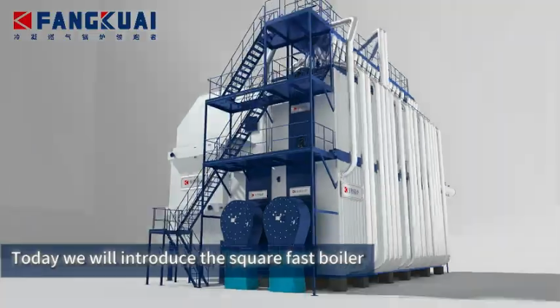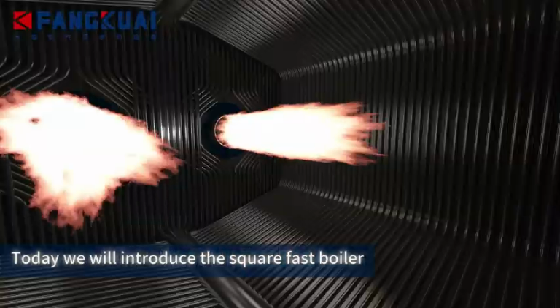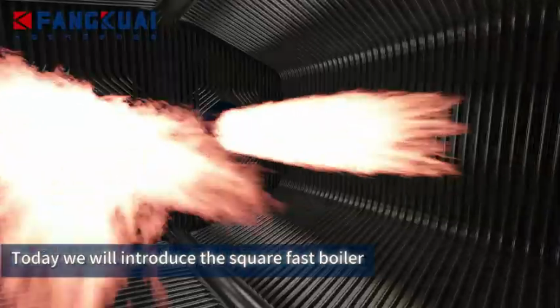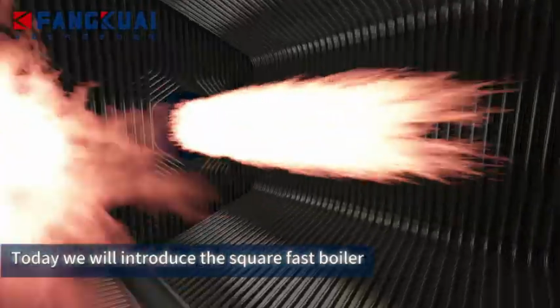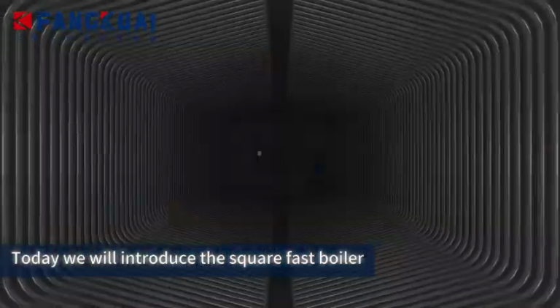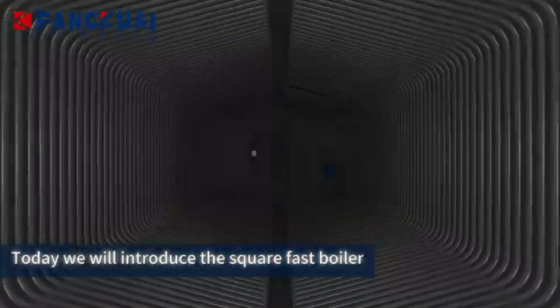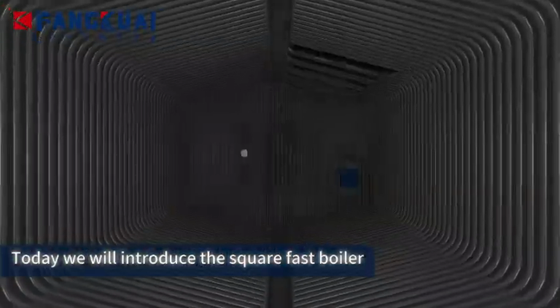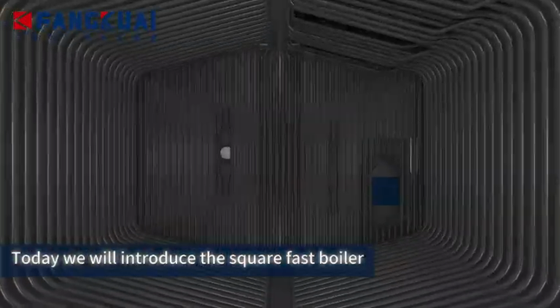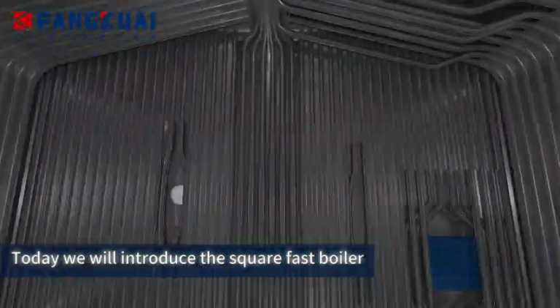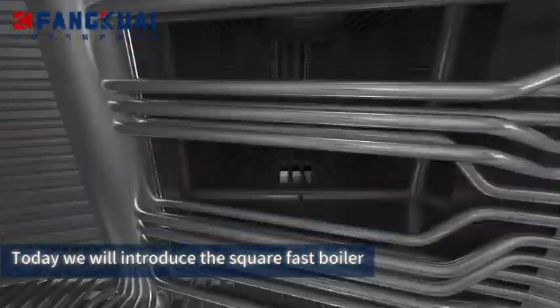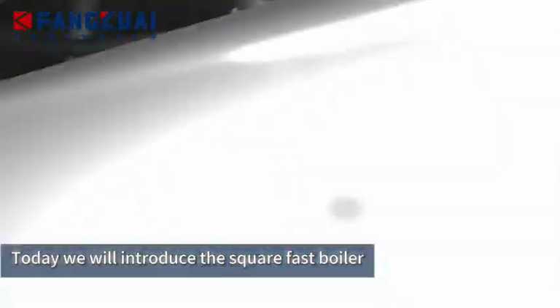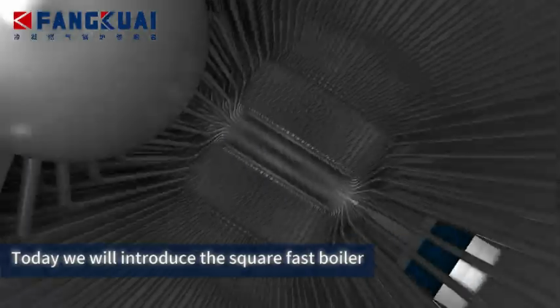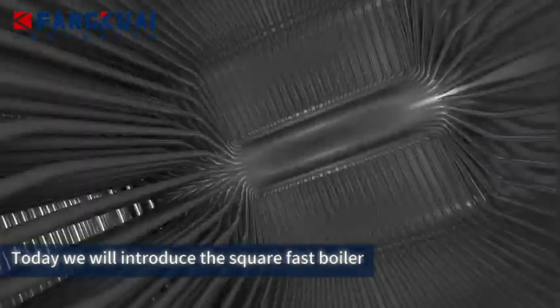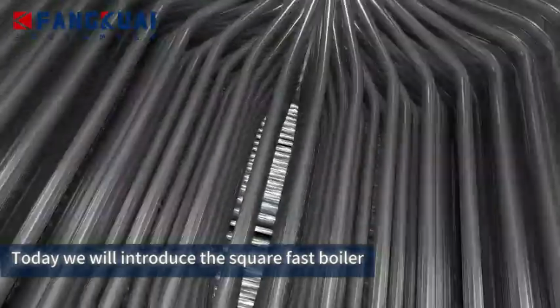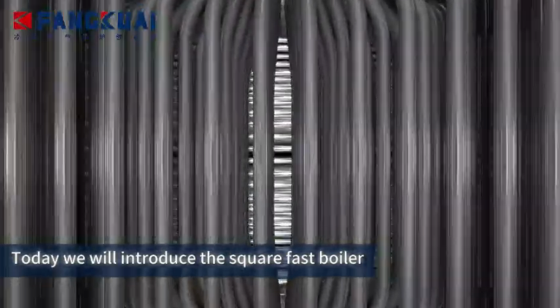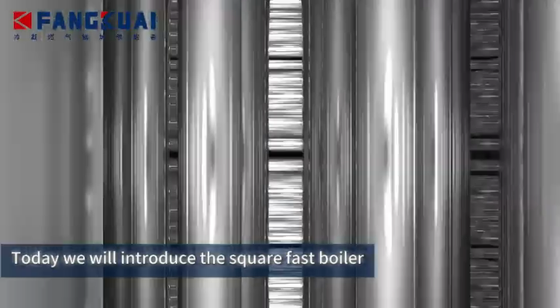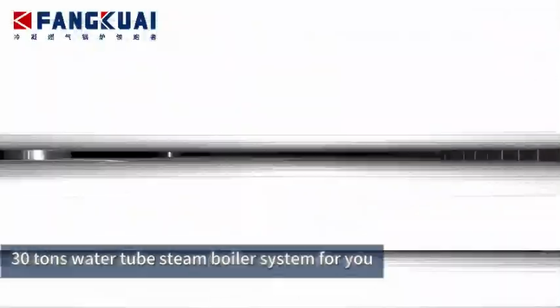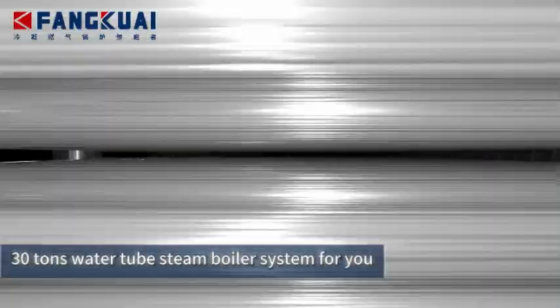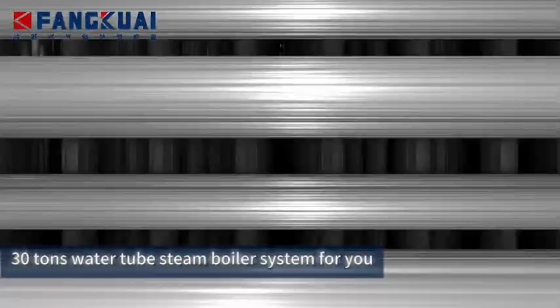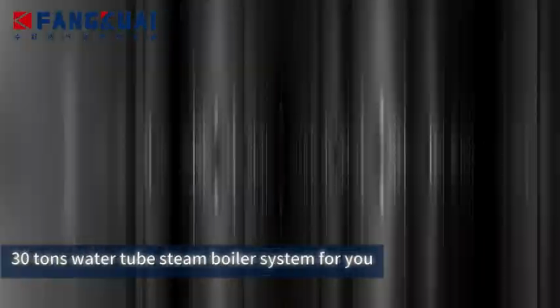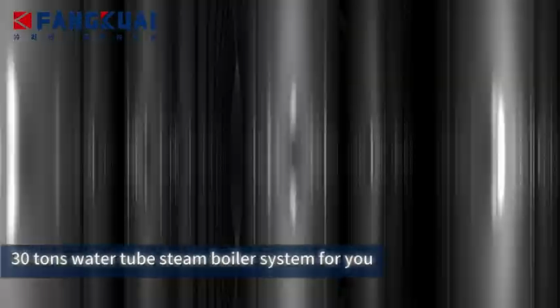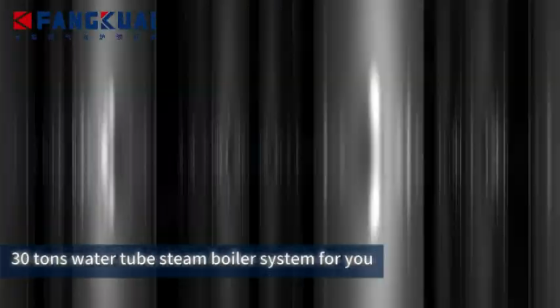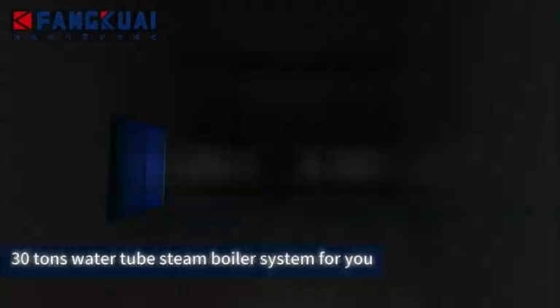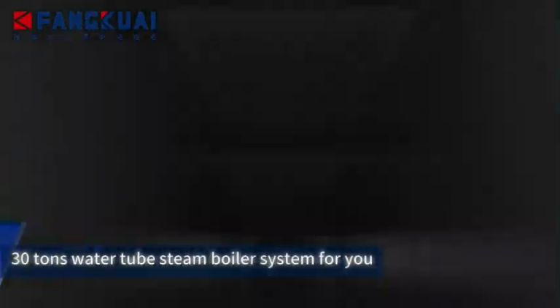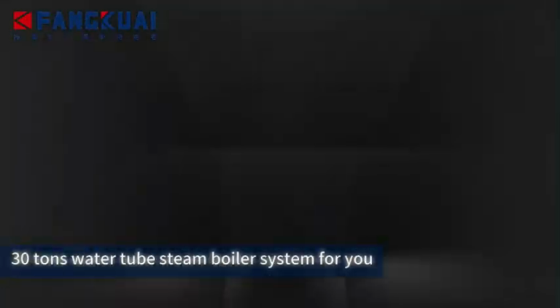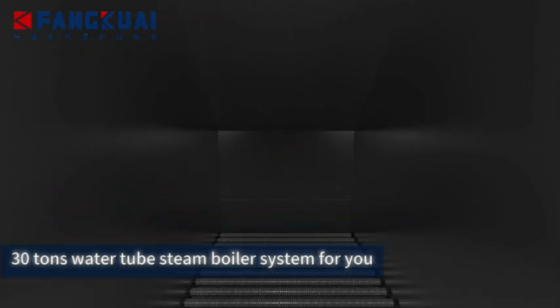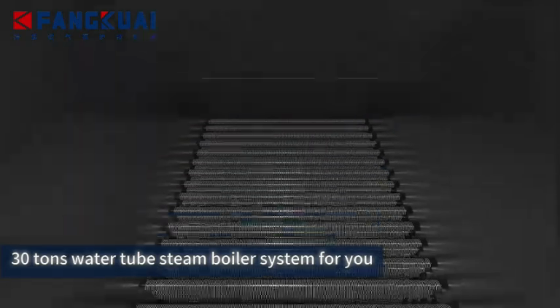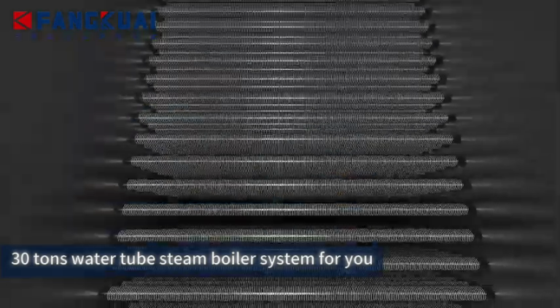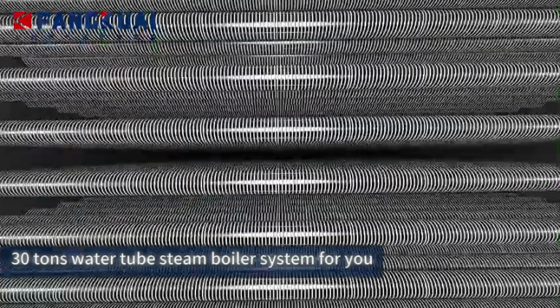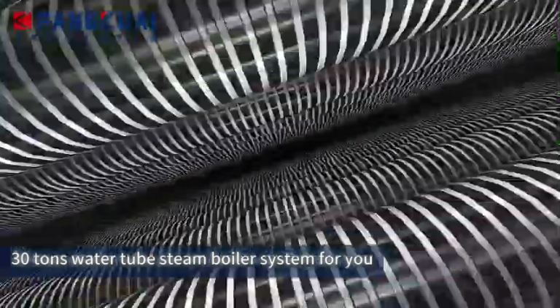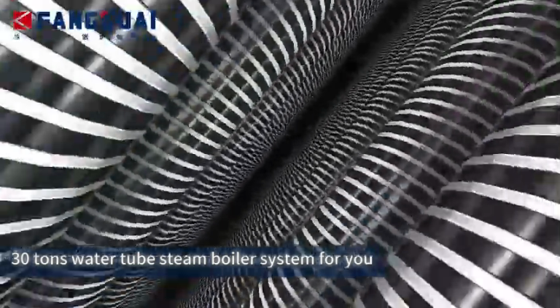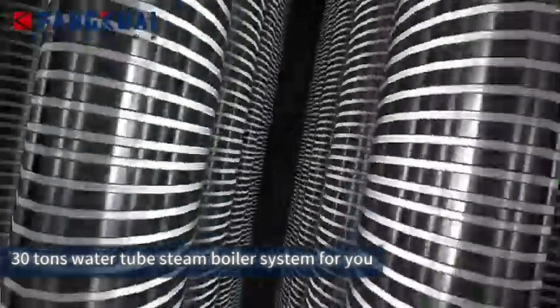Today, we will introduce the Square Fast Boiler 30-ton water tube steam boiler system for you.